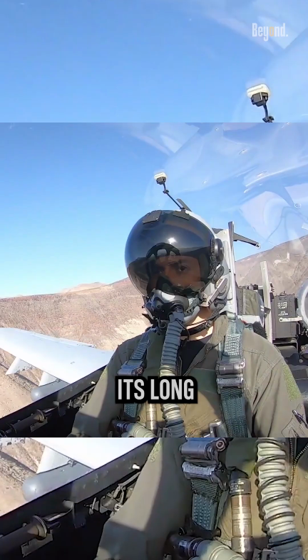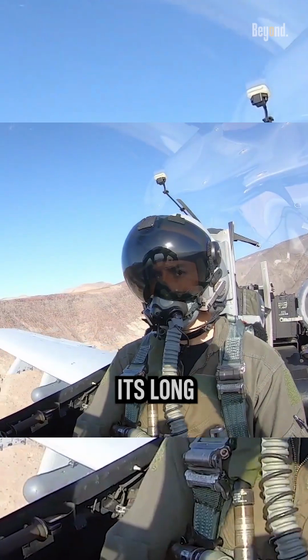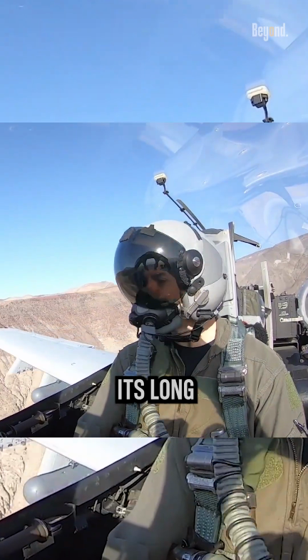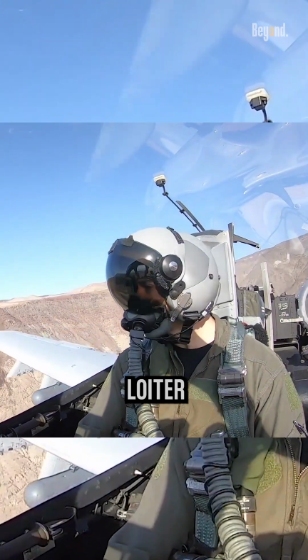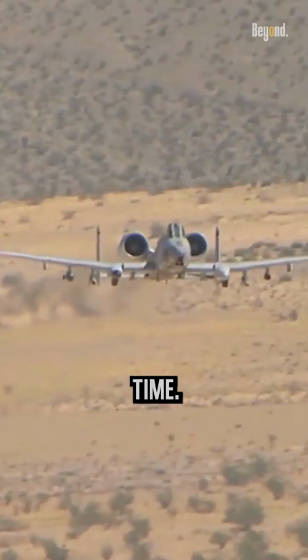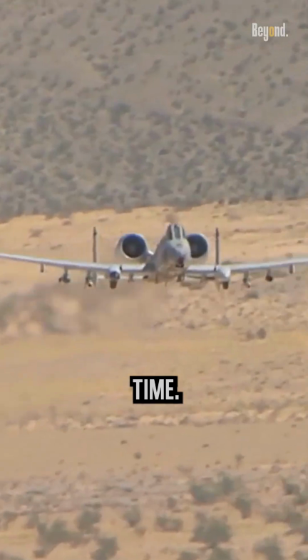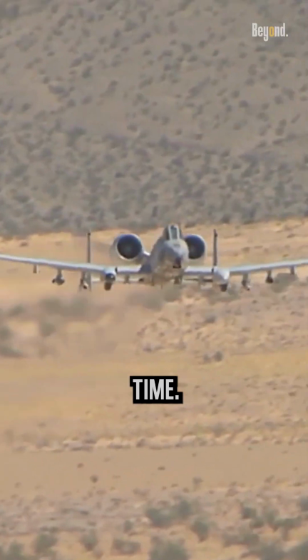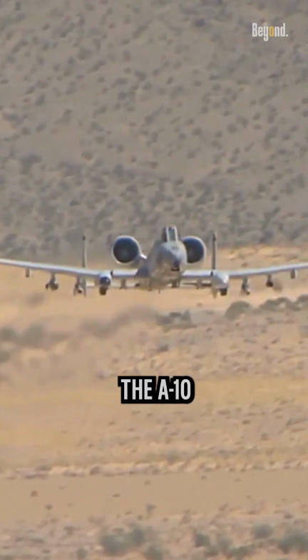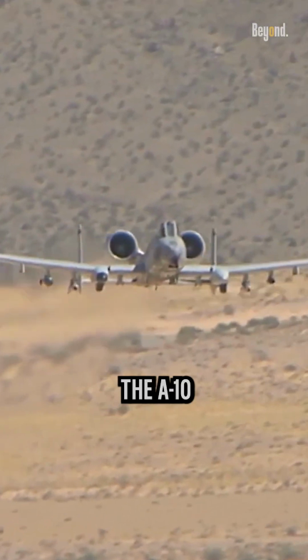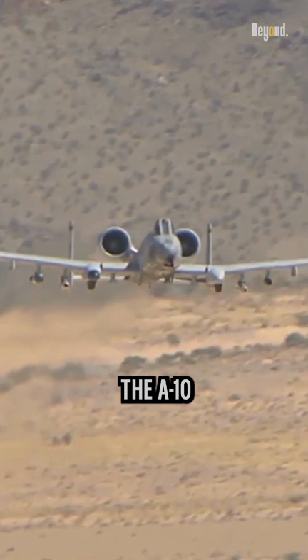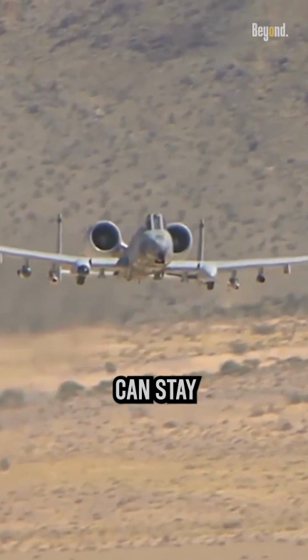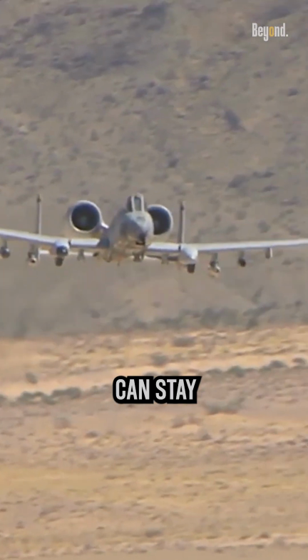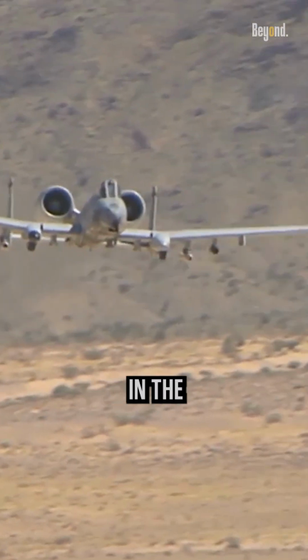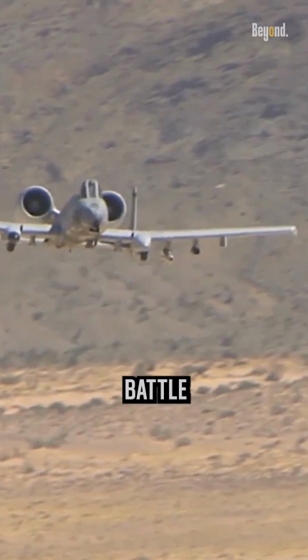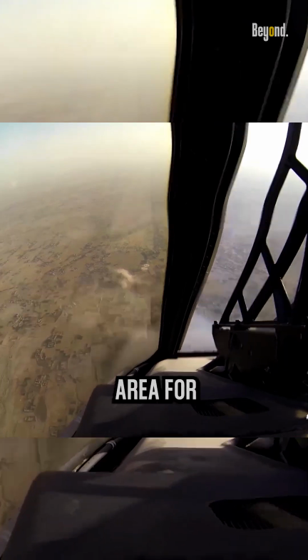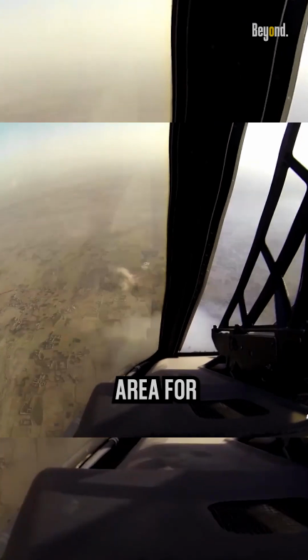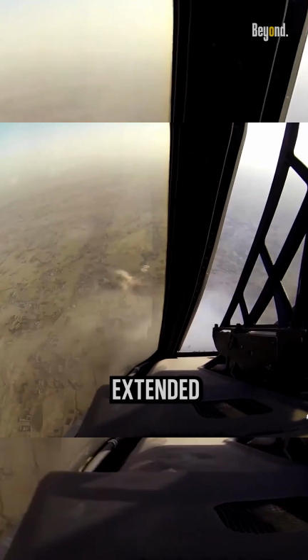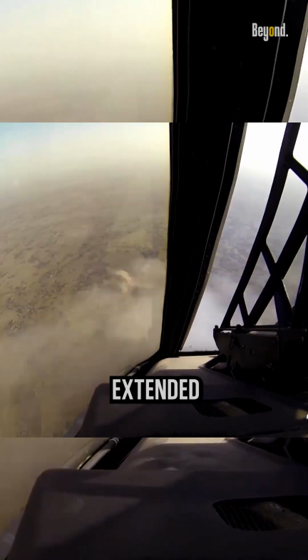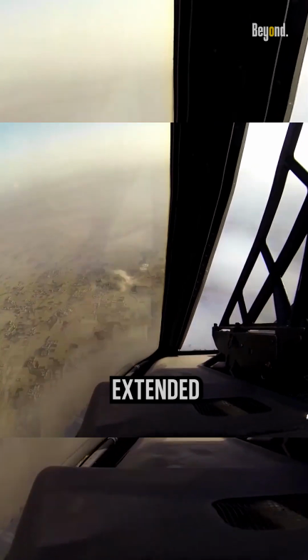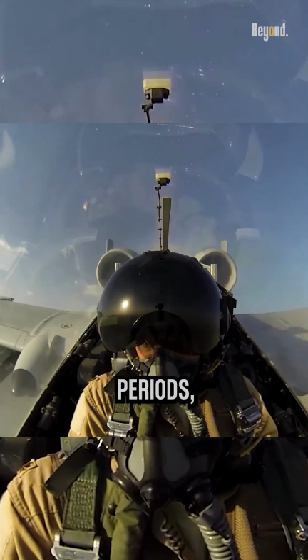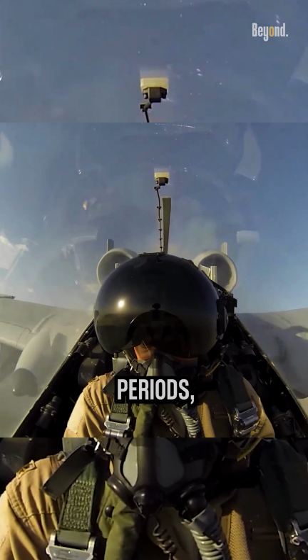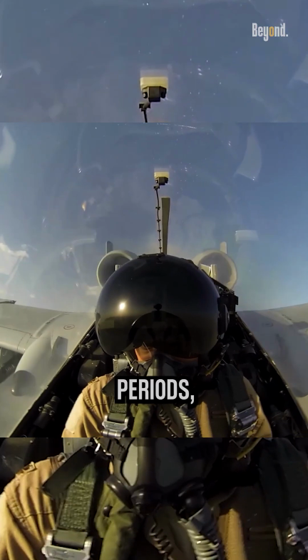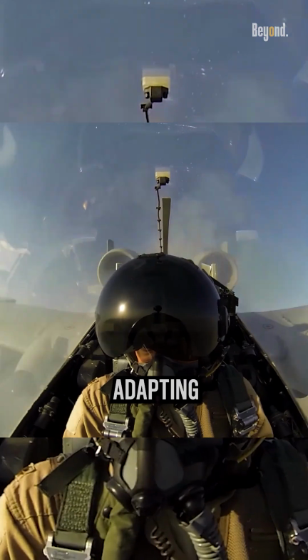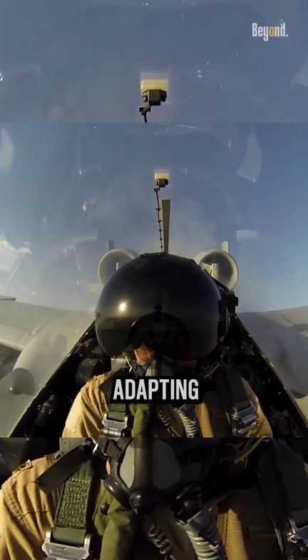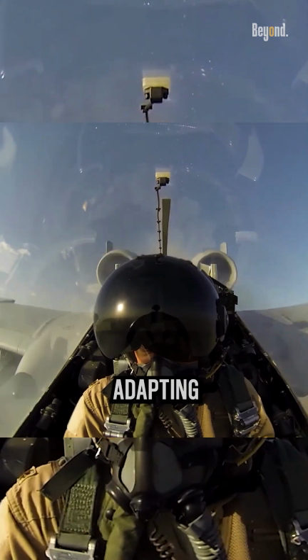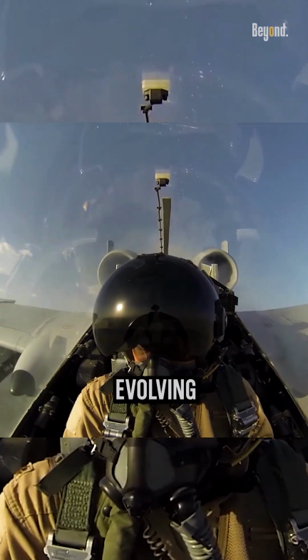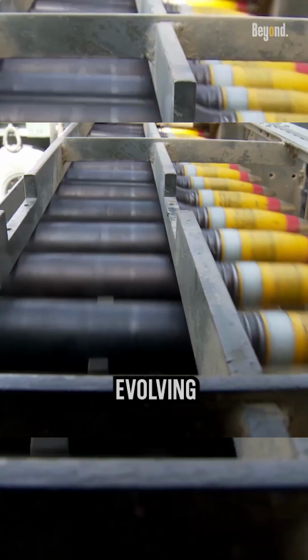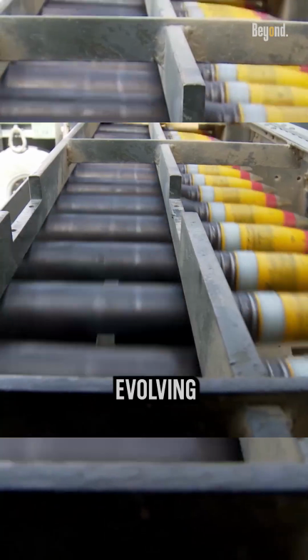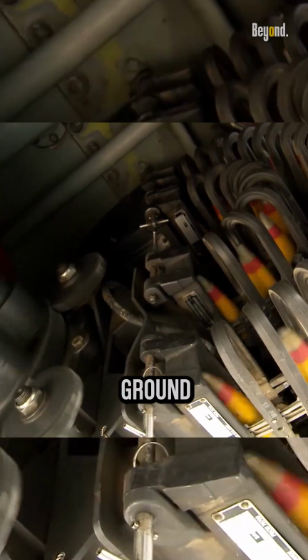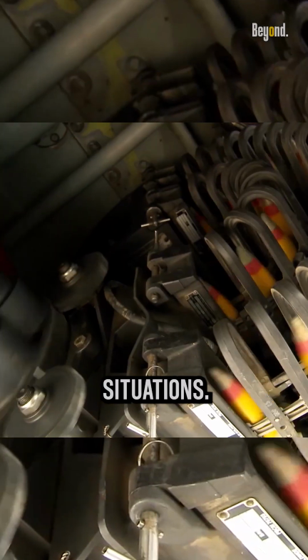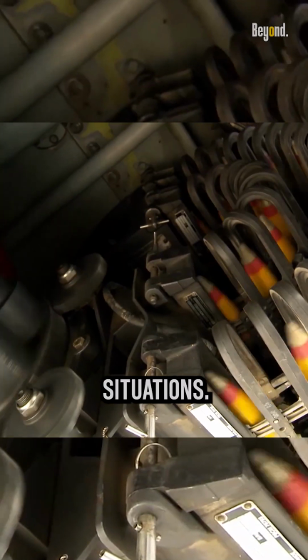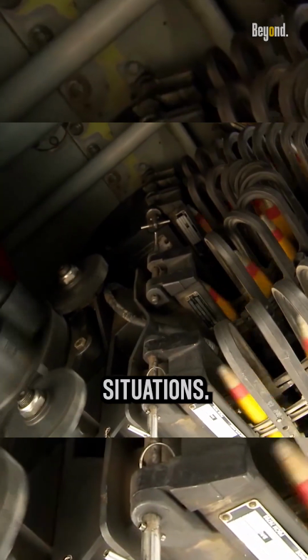With its long loiter time, the A-10 can stay in the battle area for extended periods, adapting to evolving ground situations.